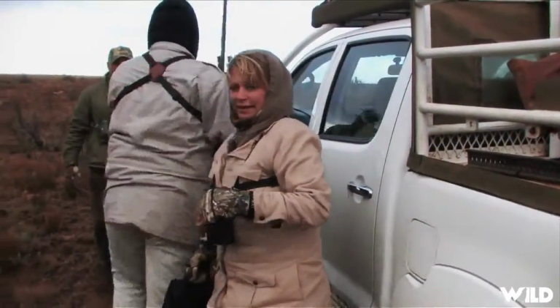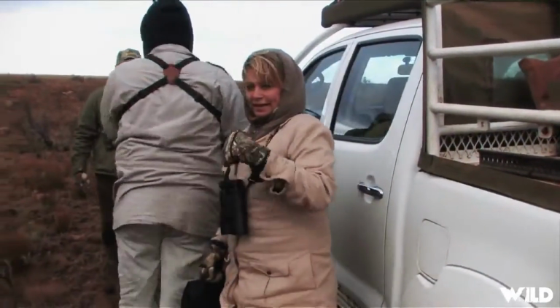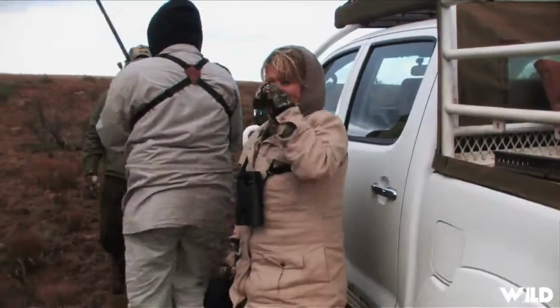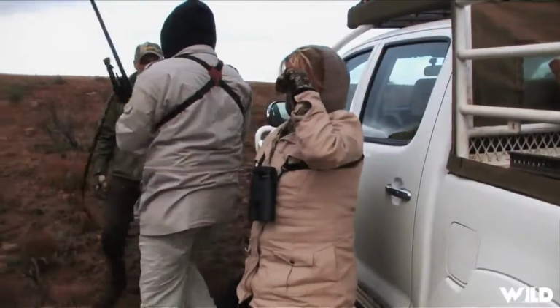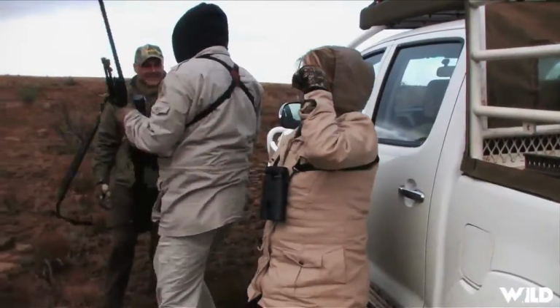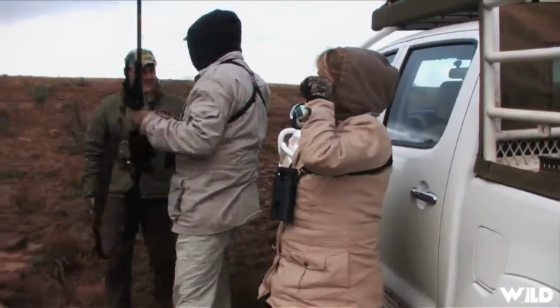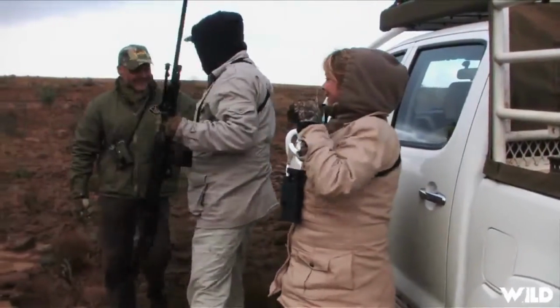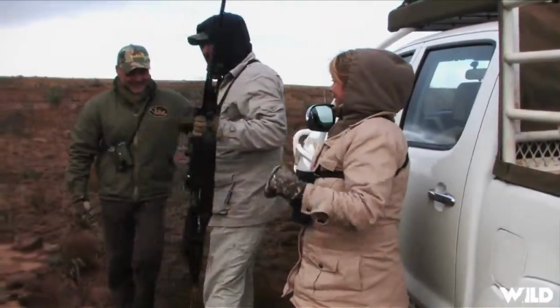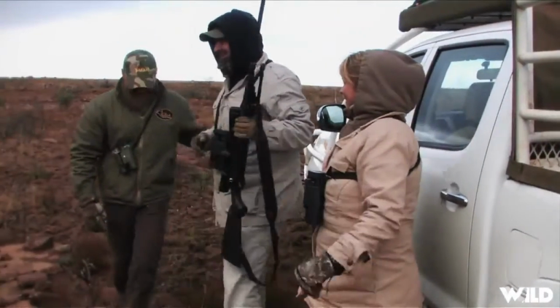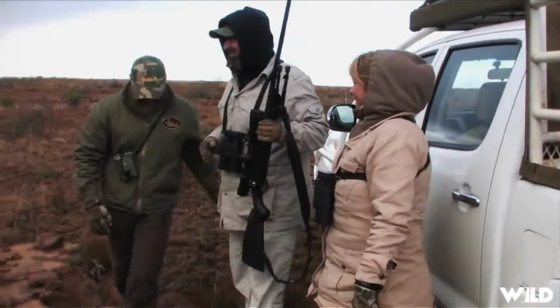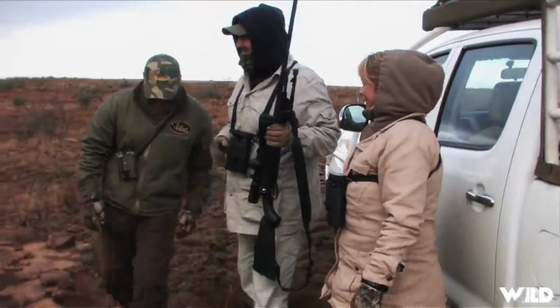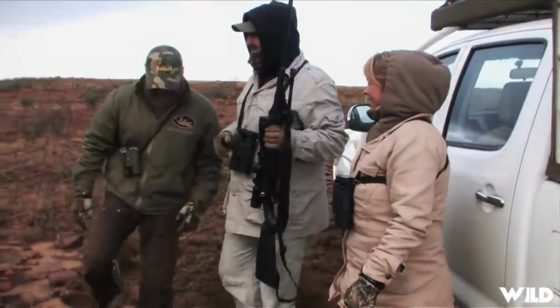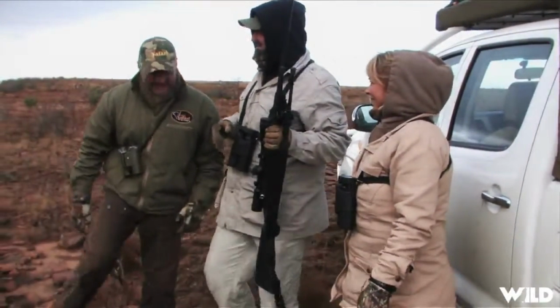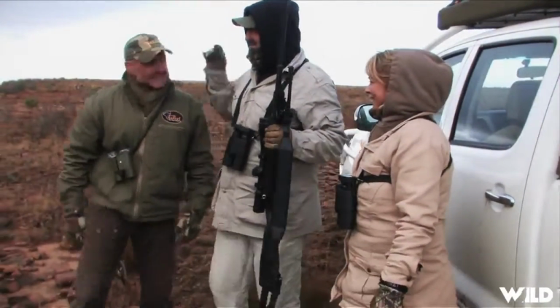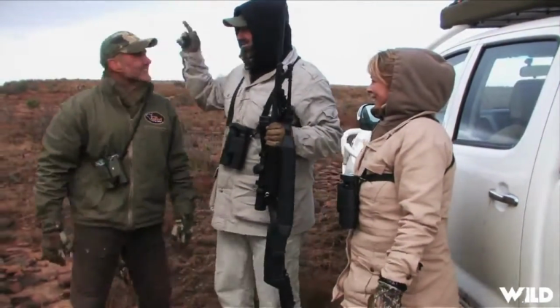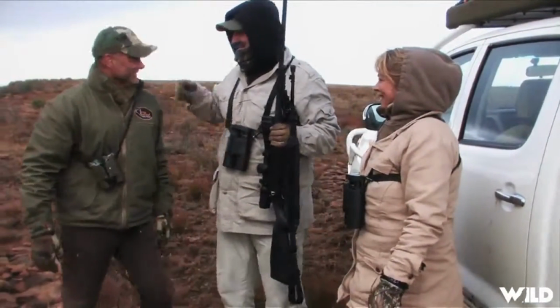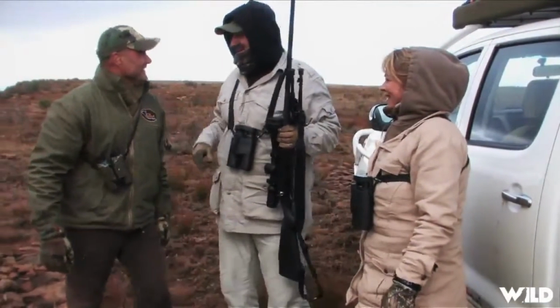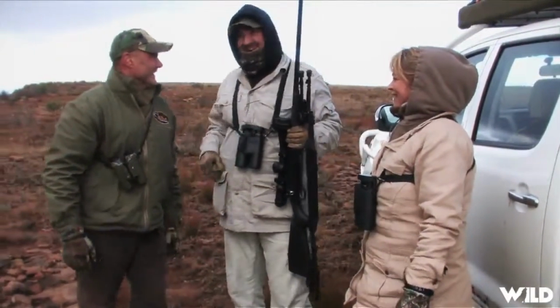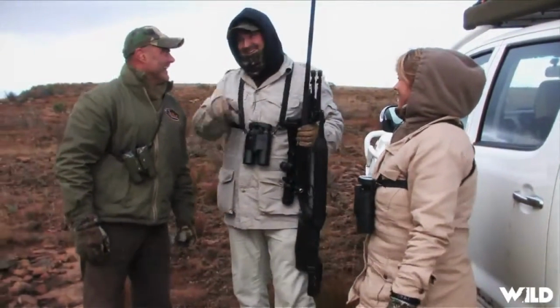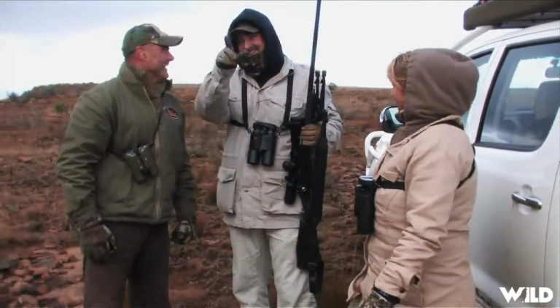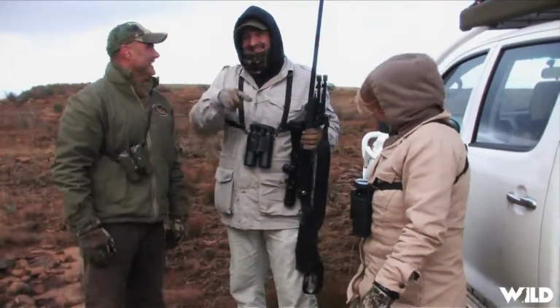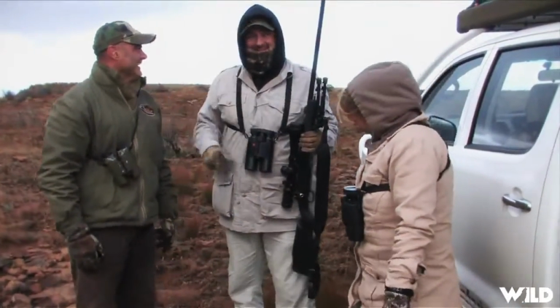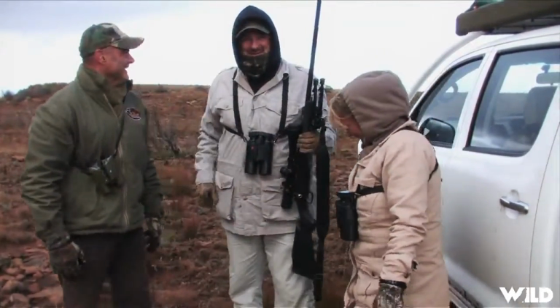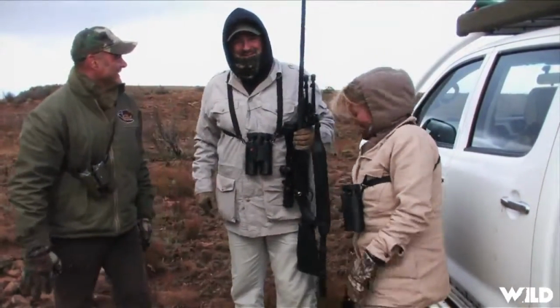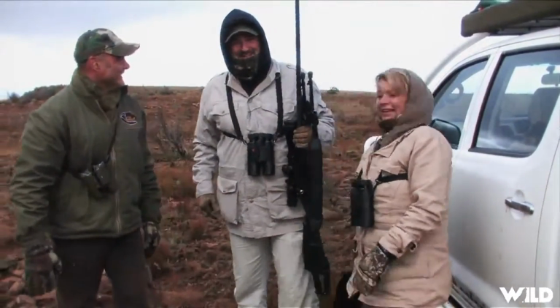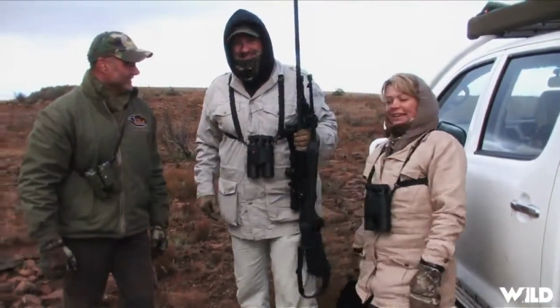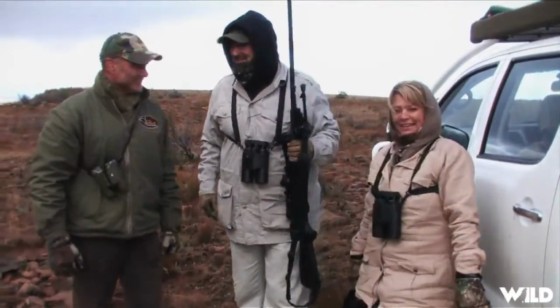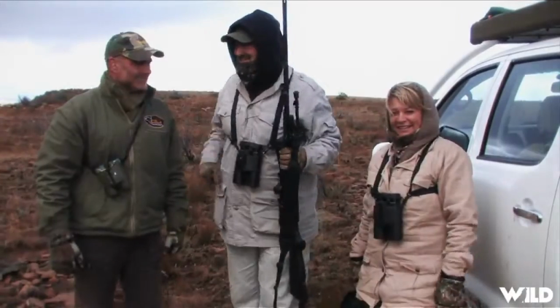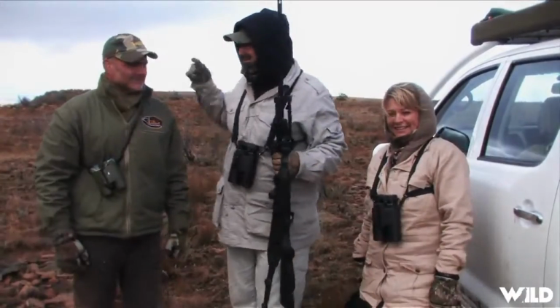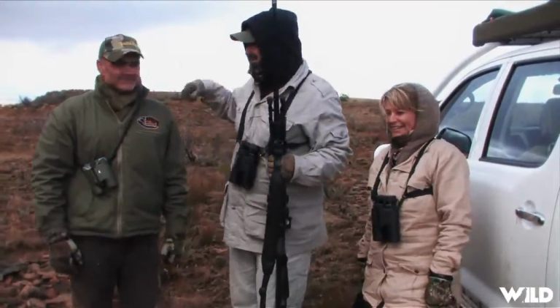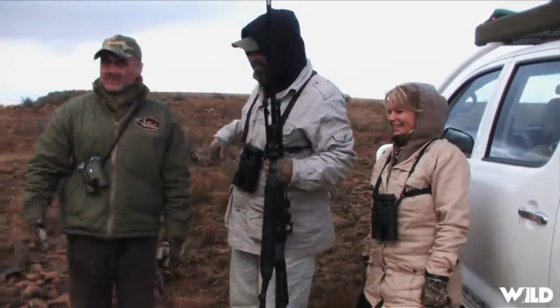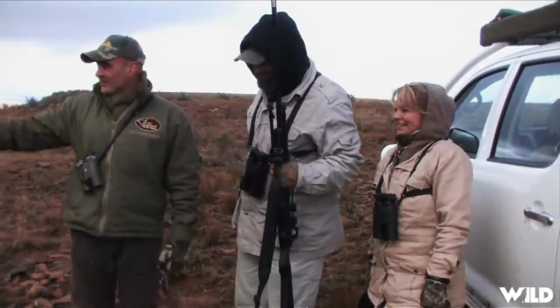Well, Christoph, I don't think there's much tracking needed for this one — we've seen him go right down and you were able to get us close, so let's go check out my springbok.